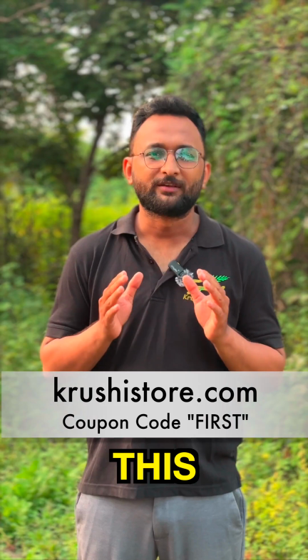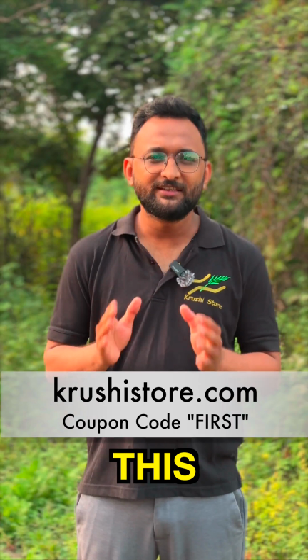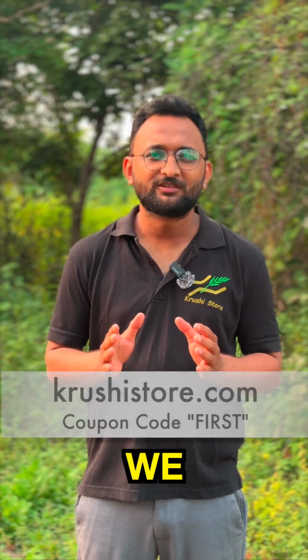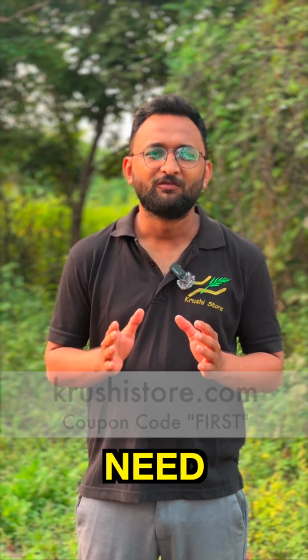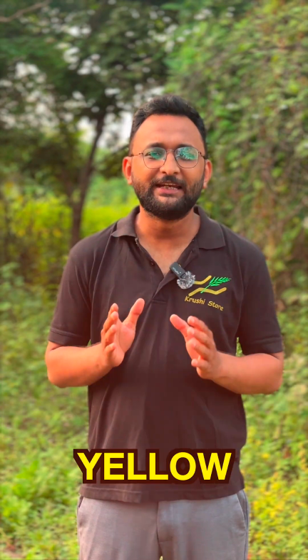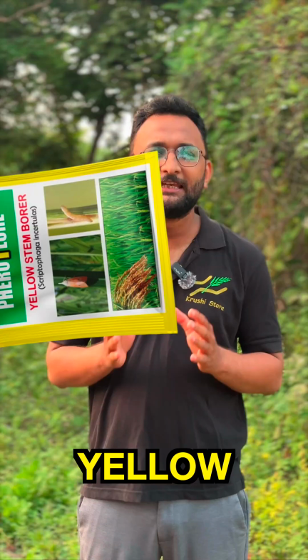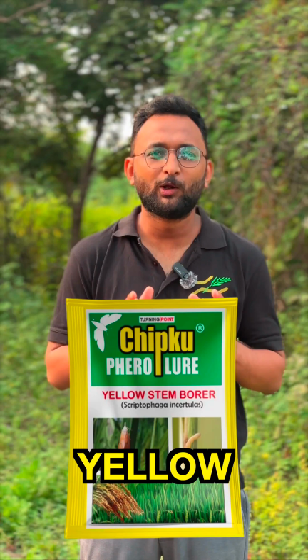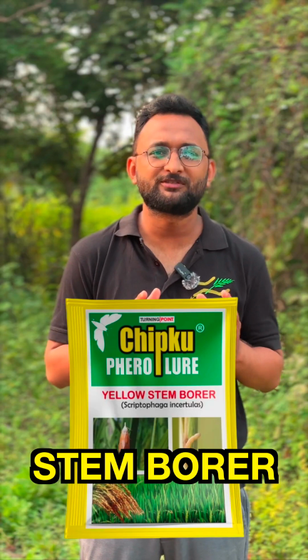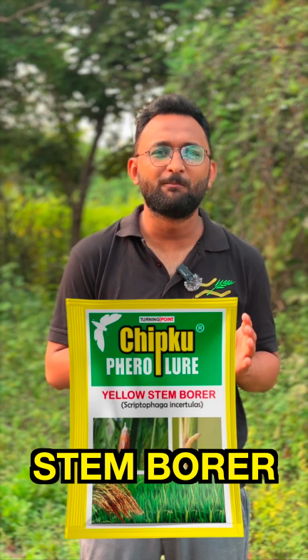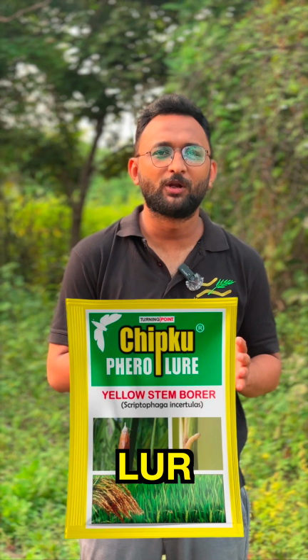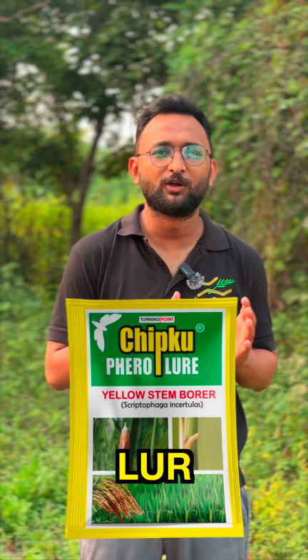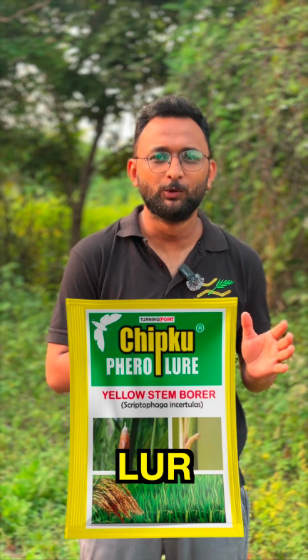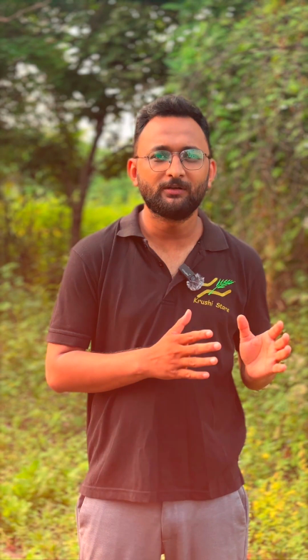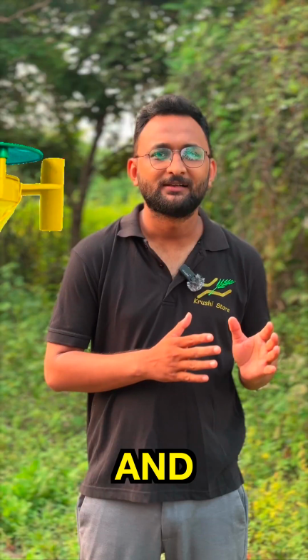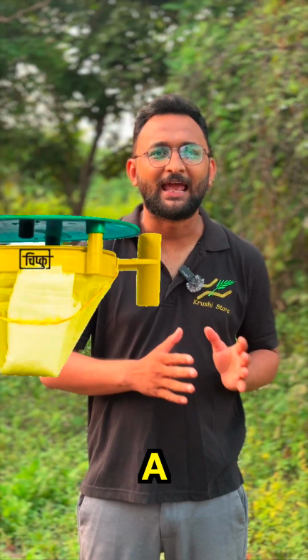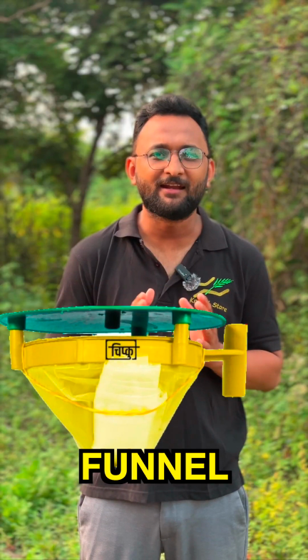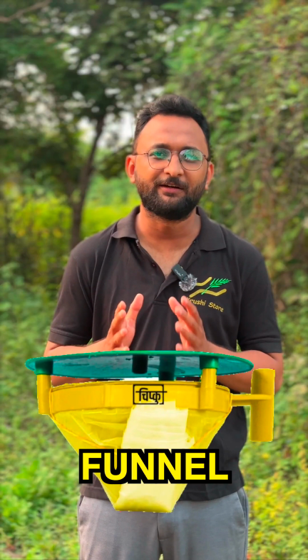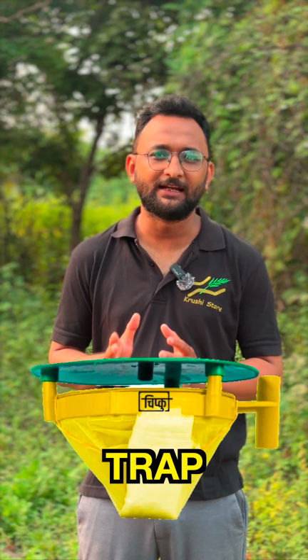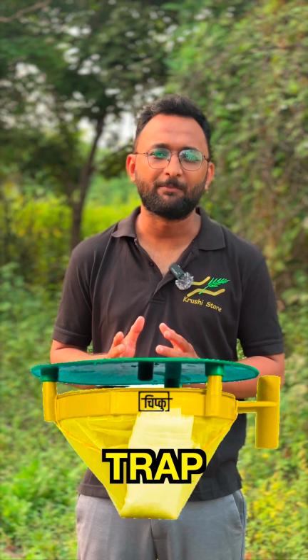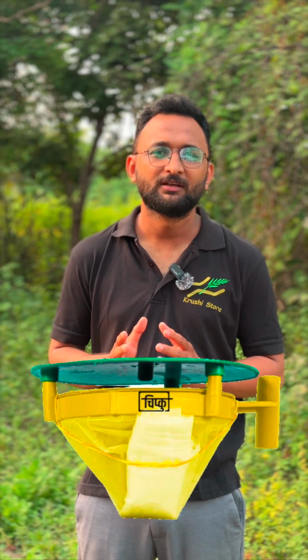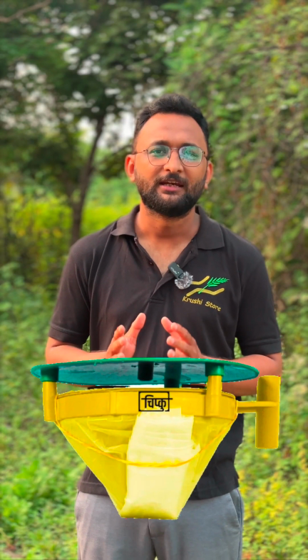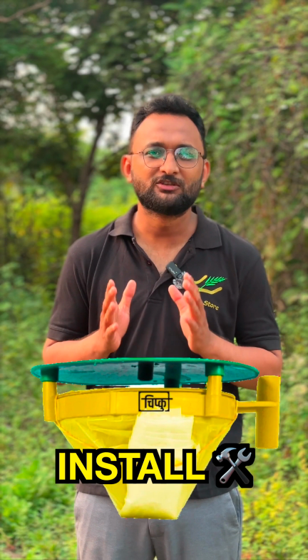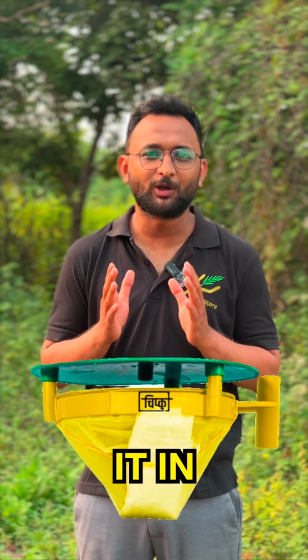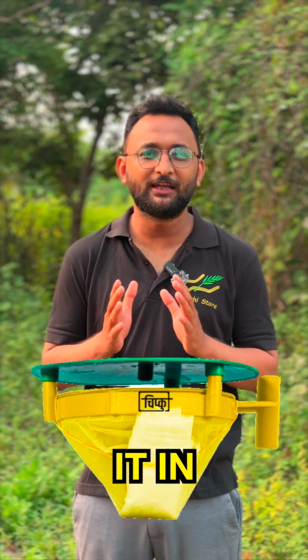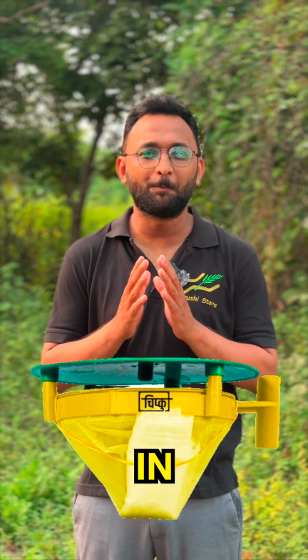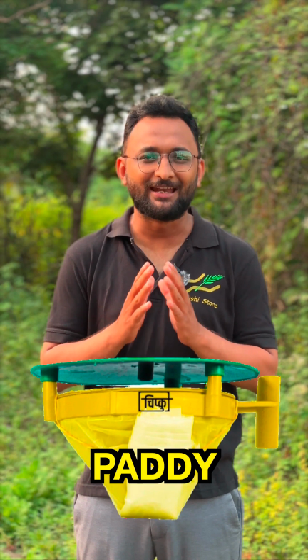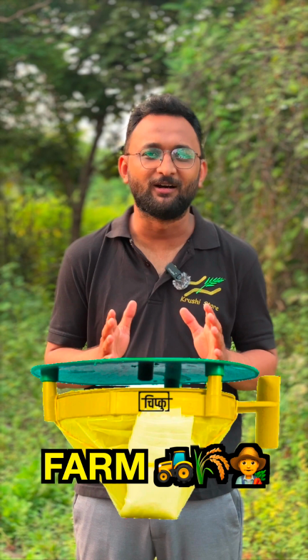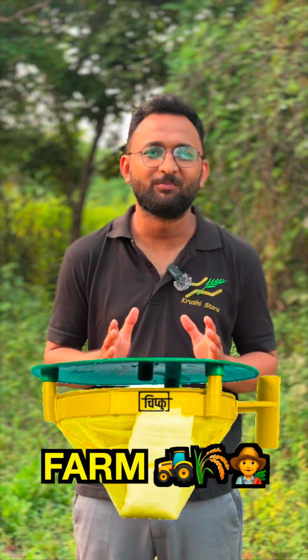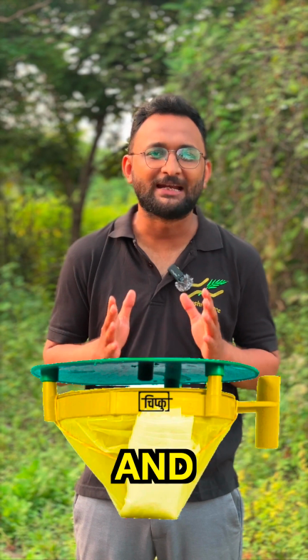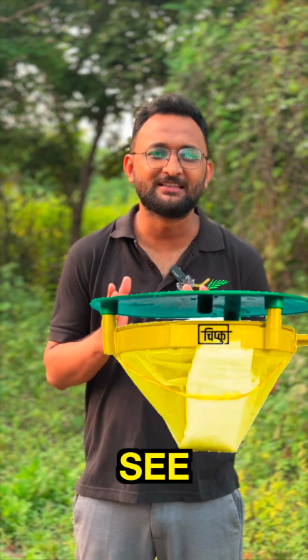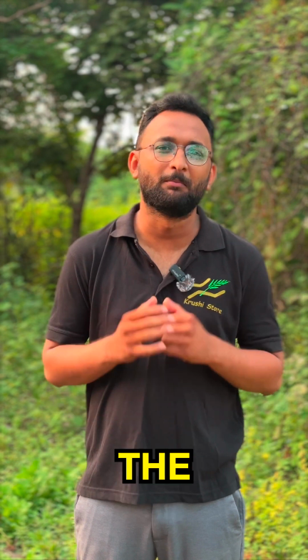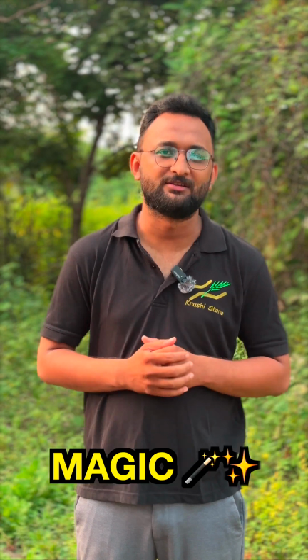For this, we need a yellow stem borer lure and a funnel trap. Install it in your paddy farm and see the magic.